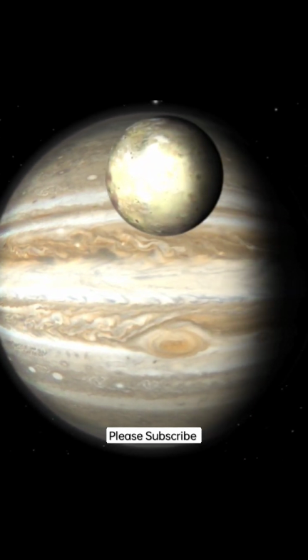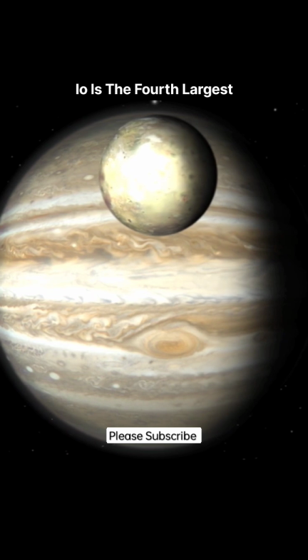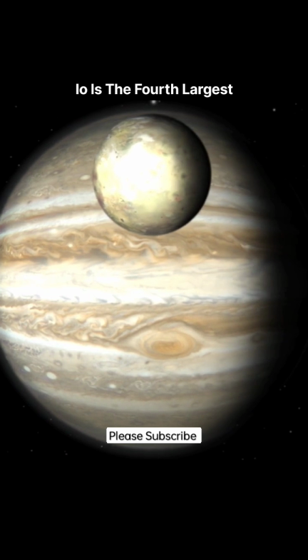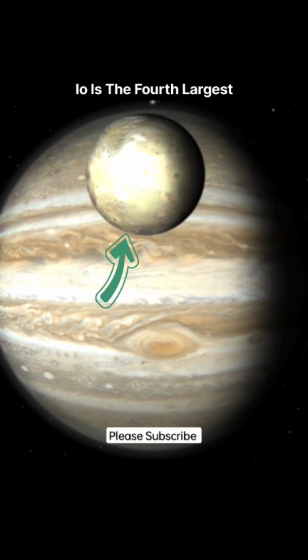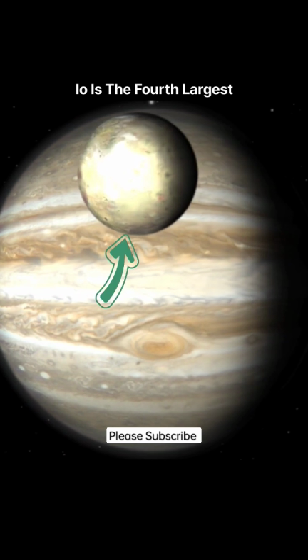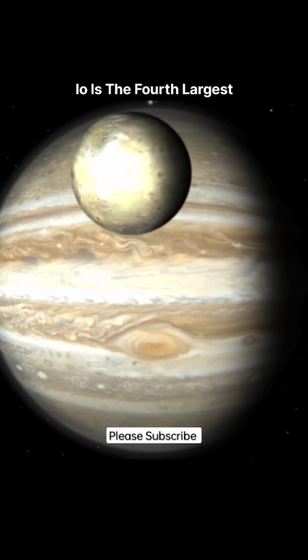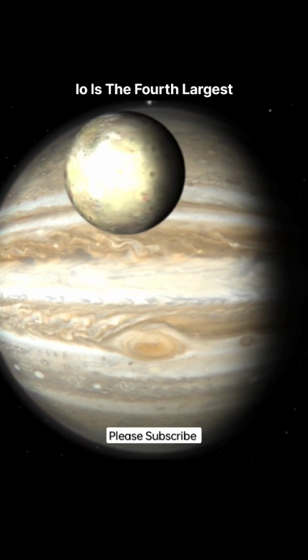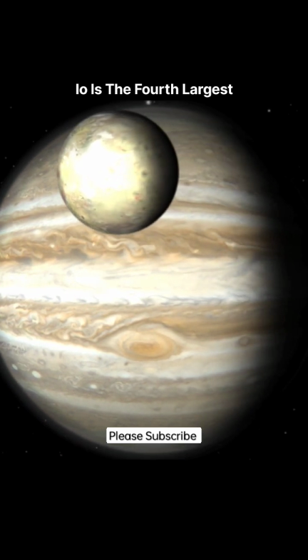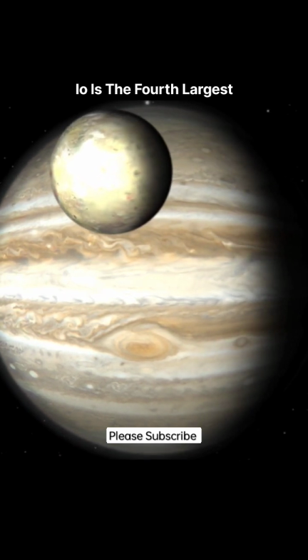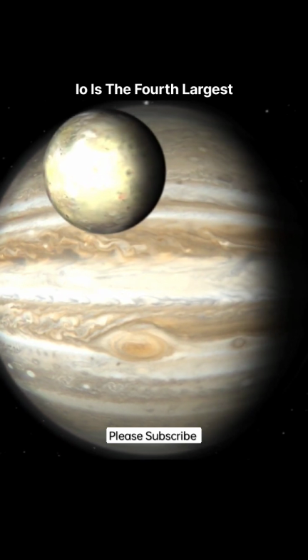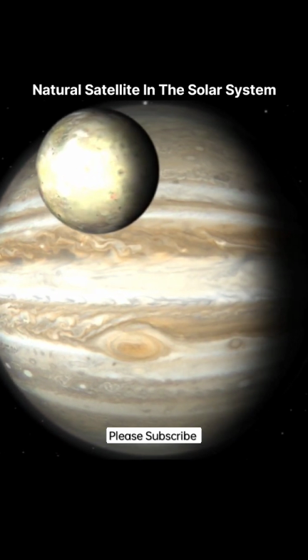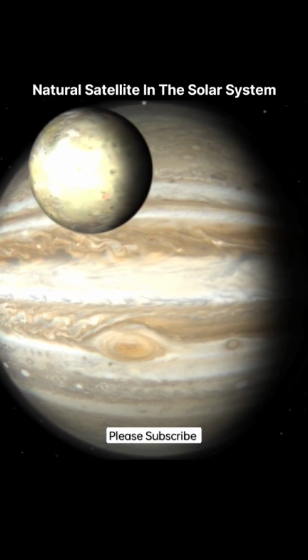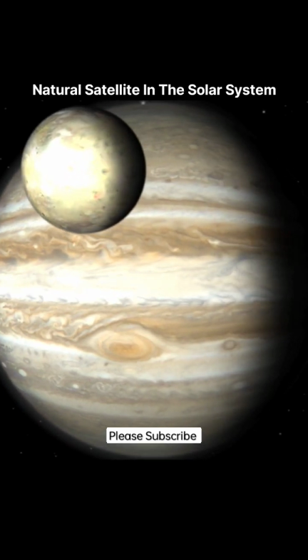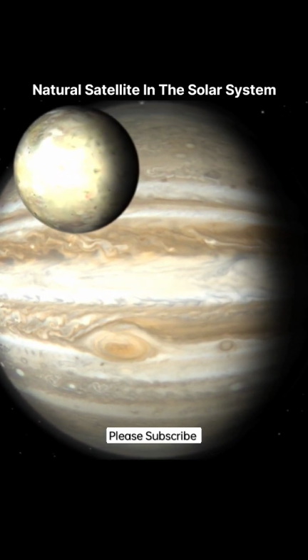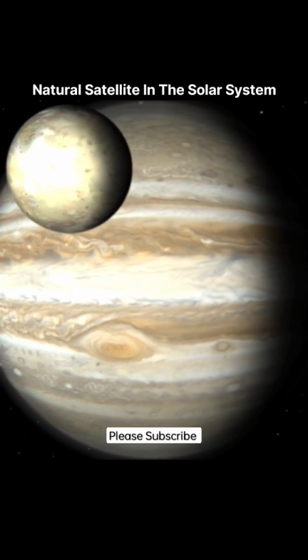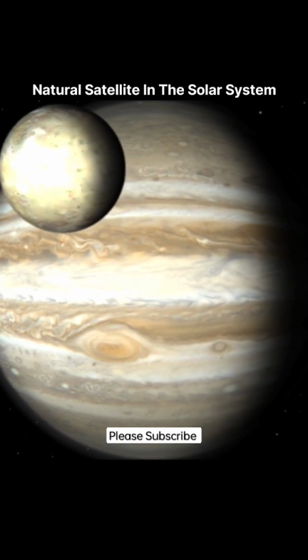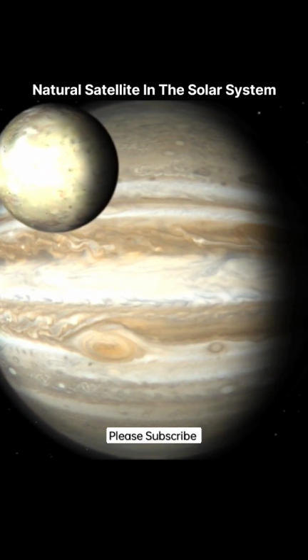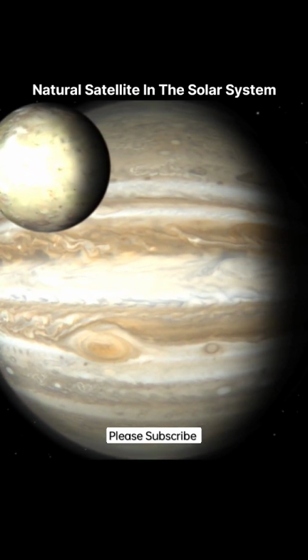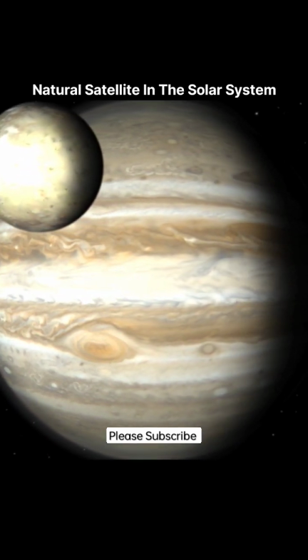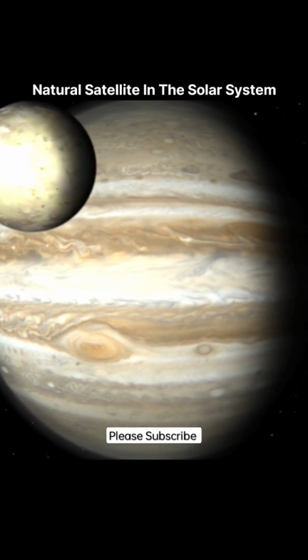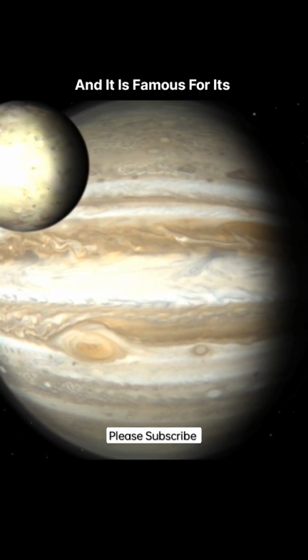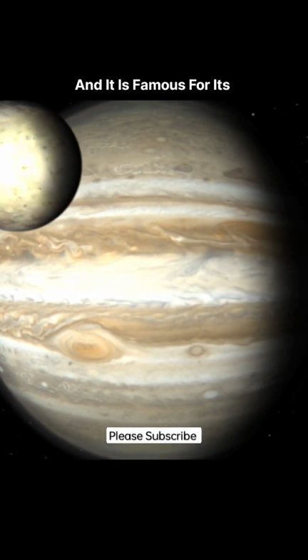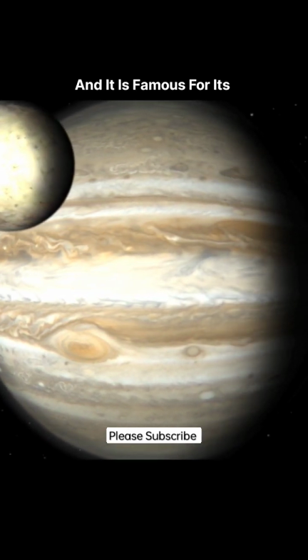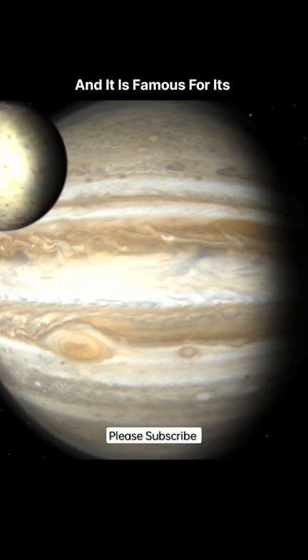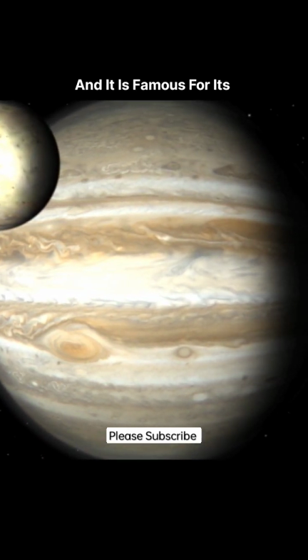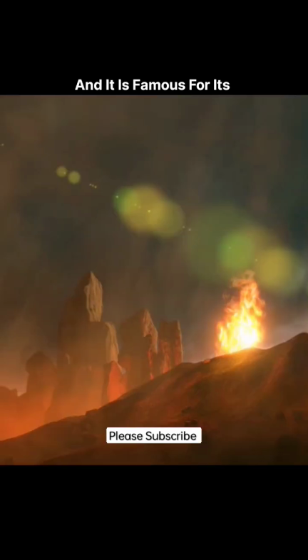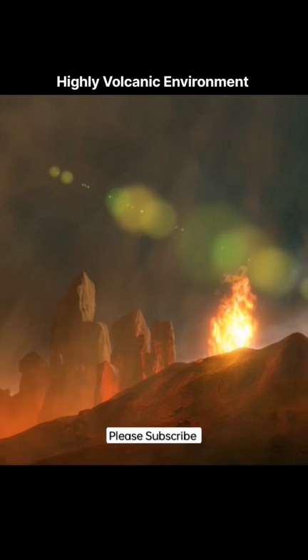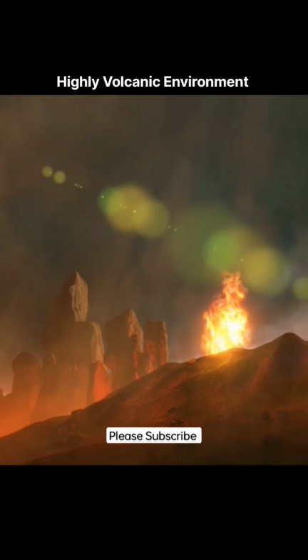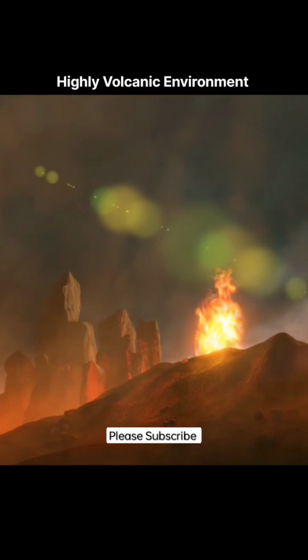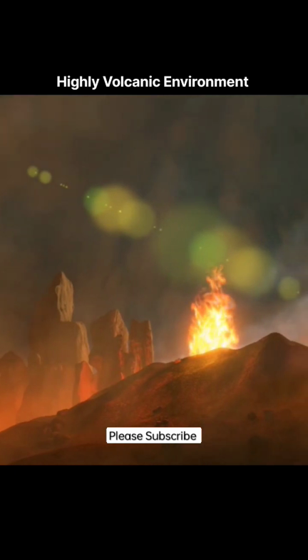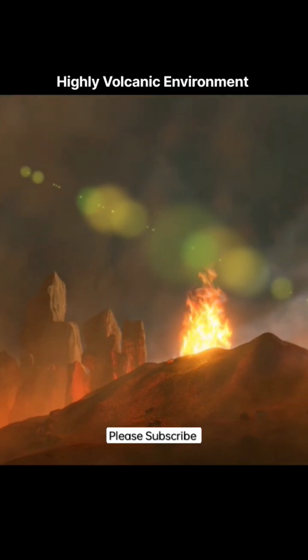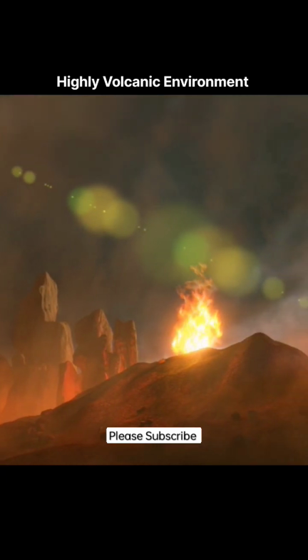Io is the fourth largest natural satellite in the solar system, and it is famous for its highly volcanic environment.